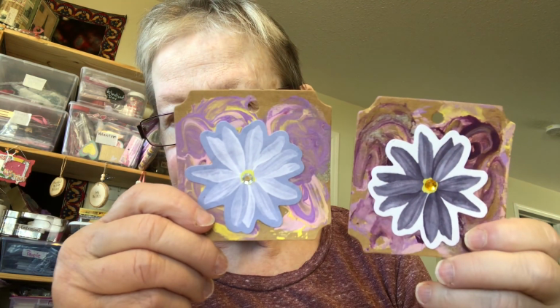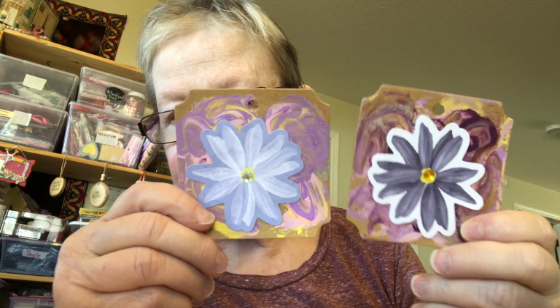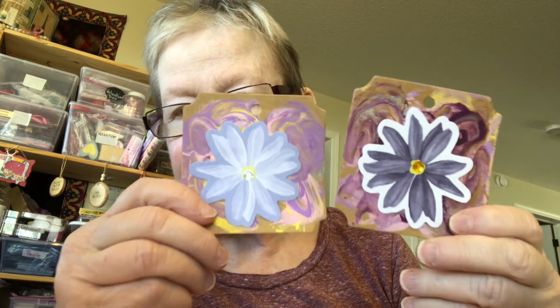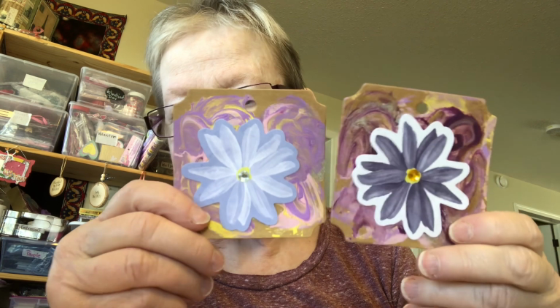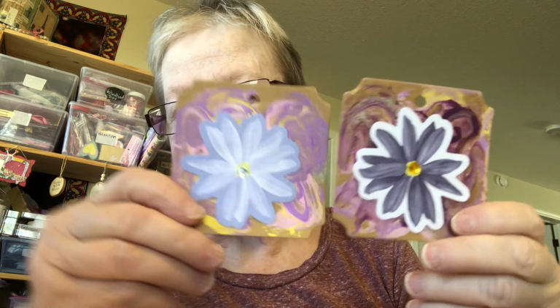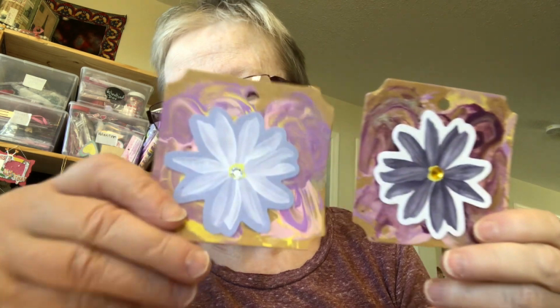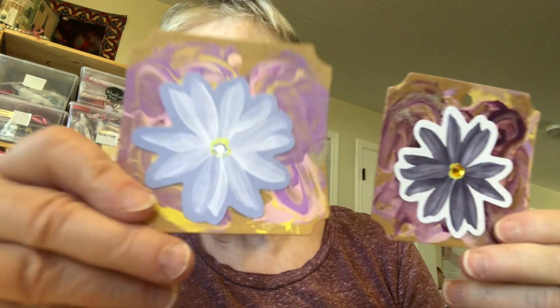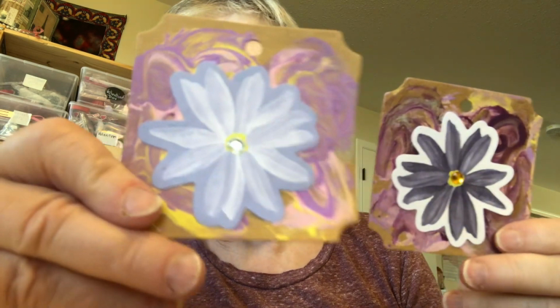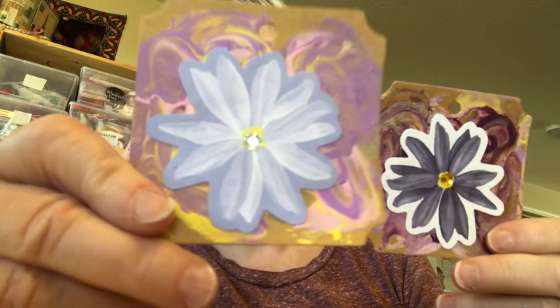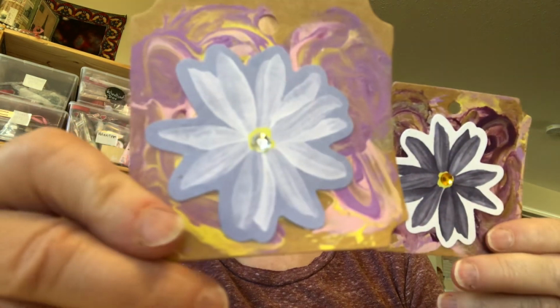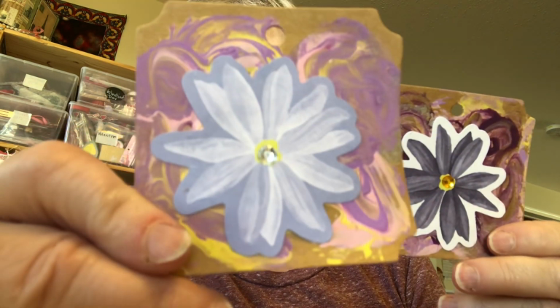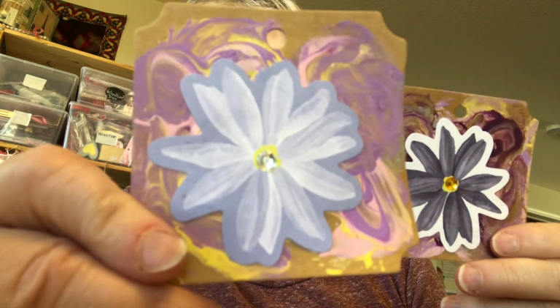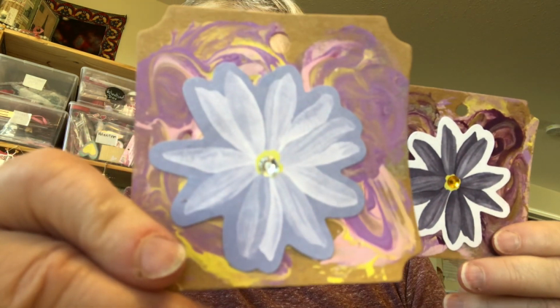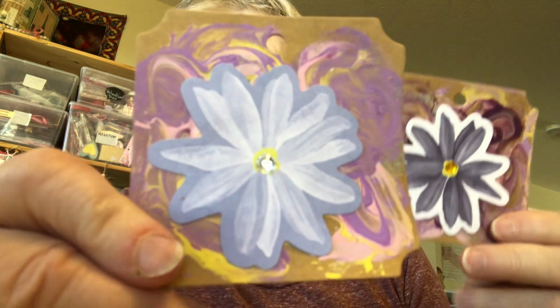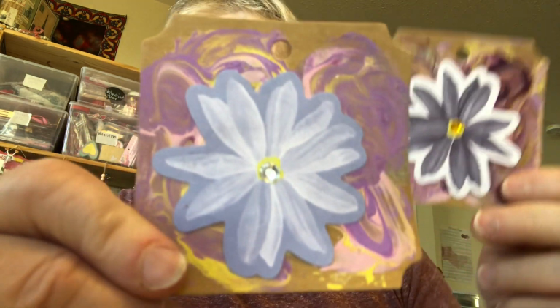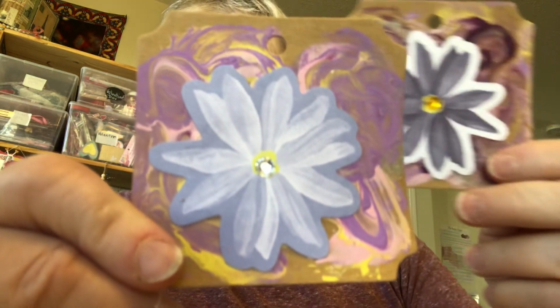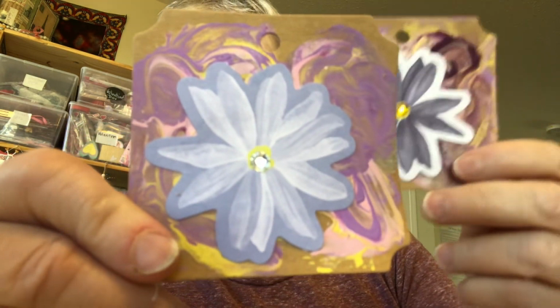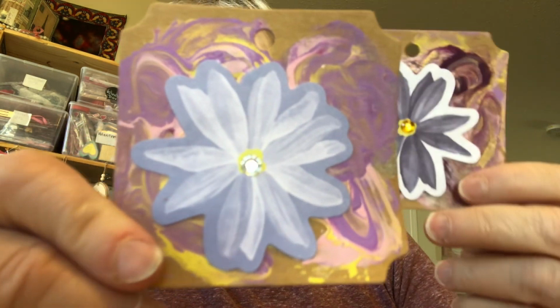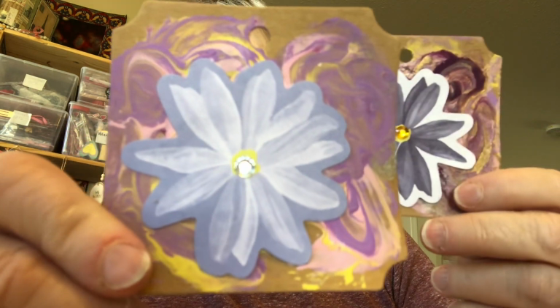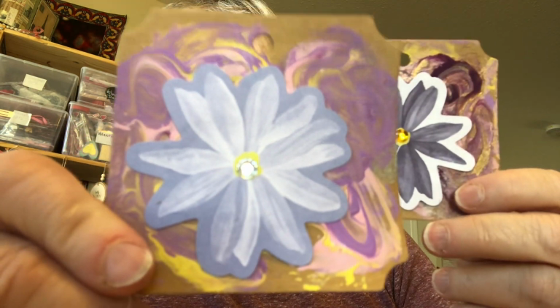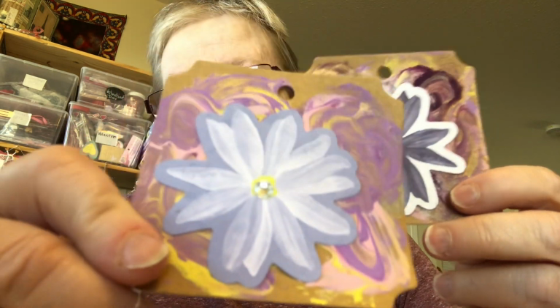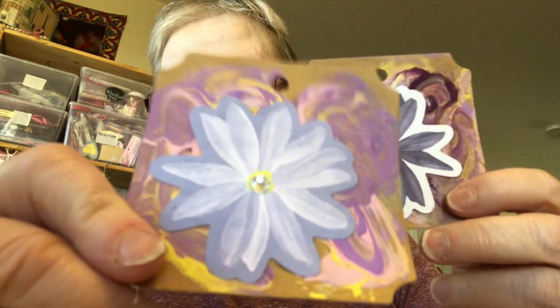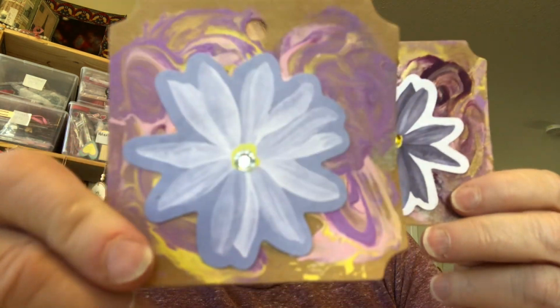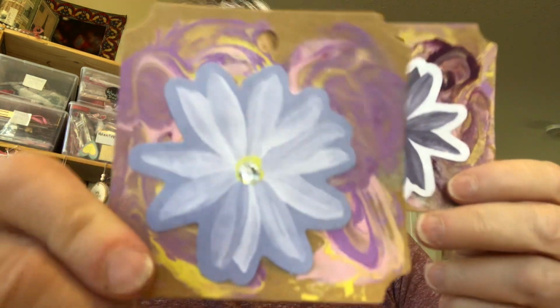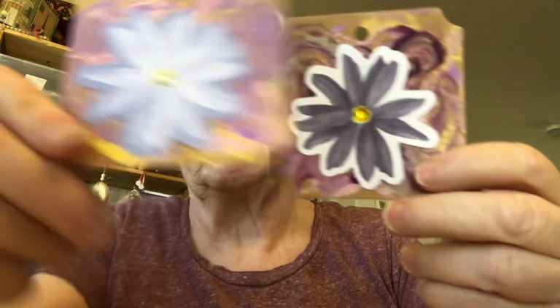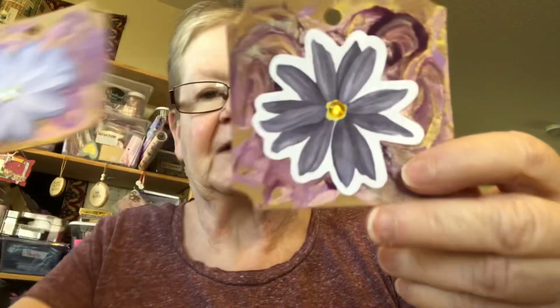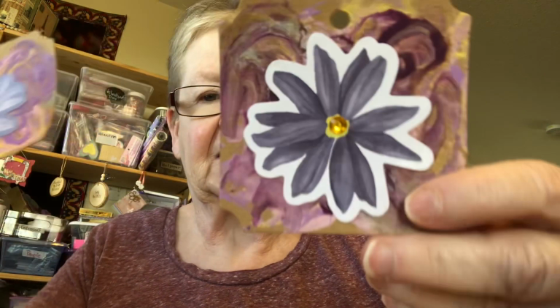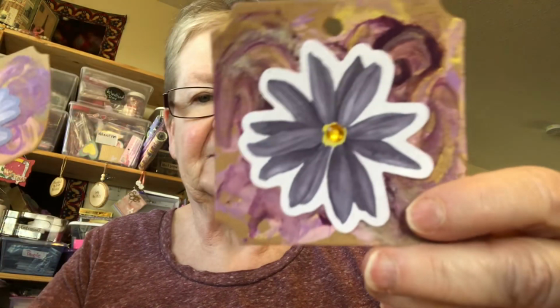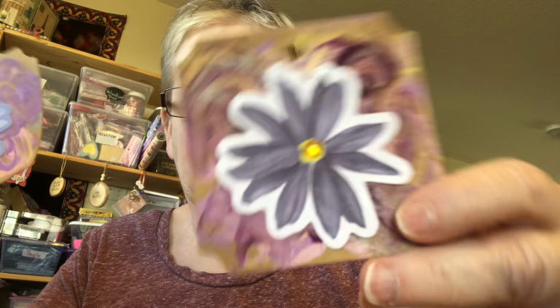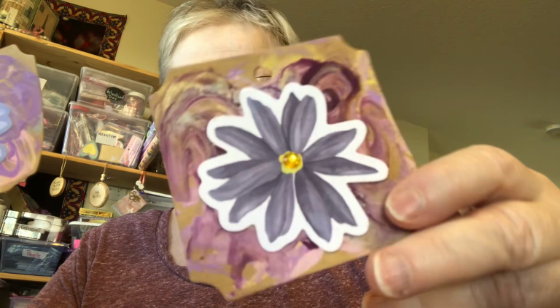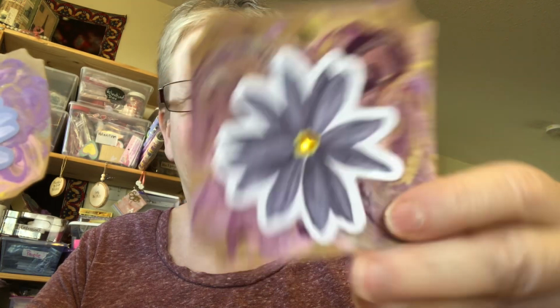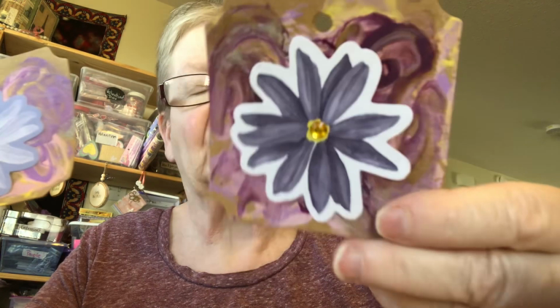Two tags — painted purple and then I added a purple butterfly or flower.